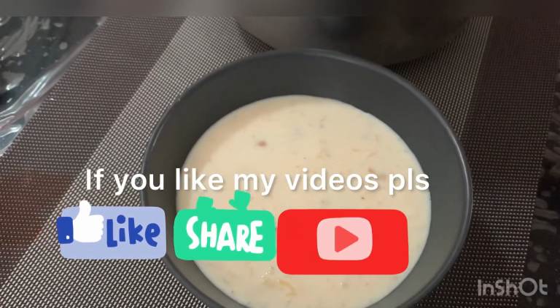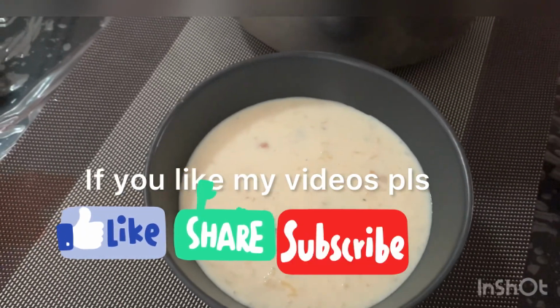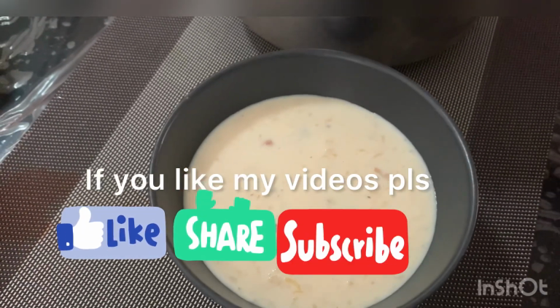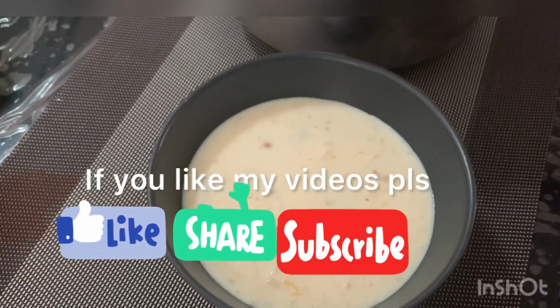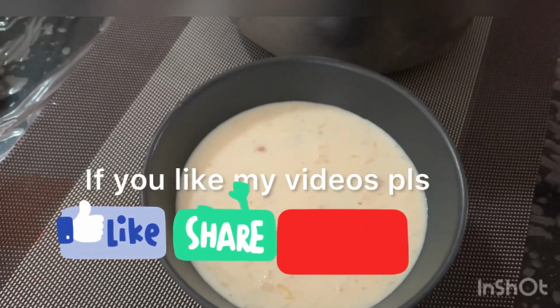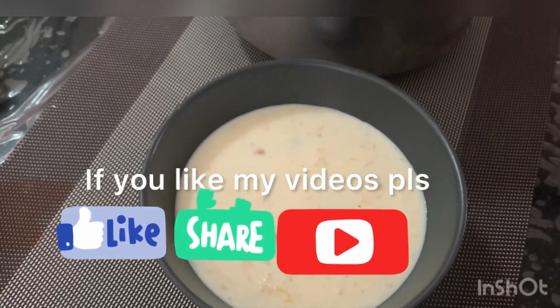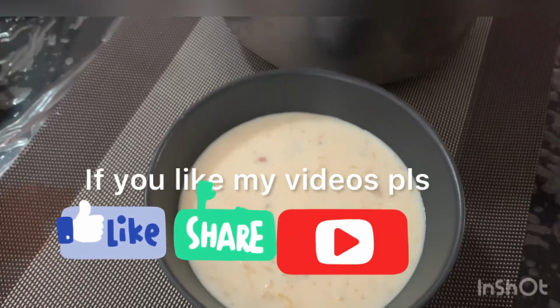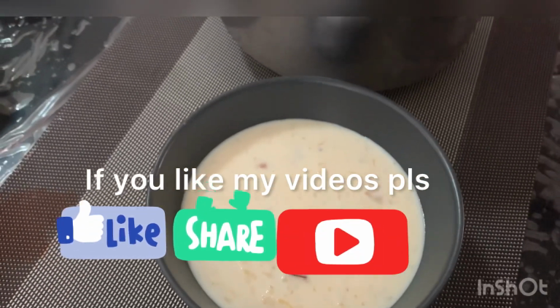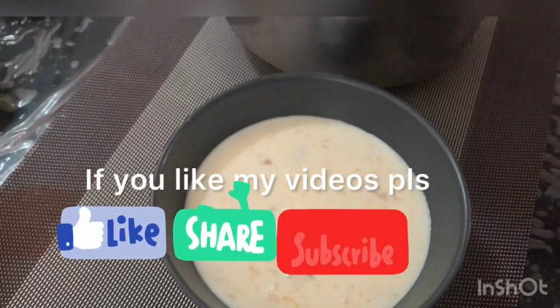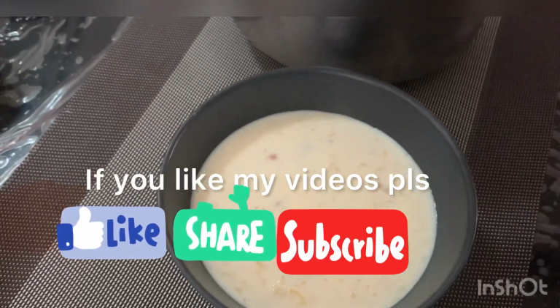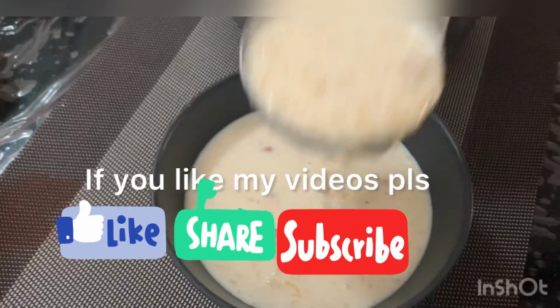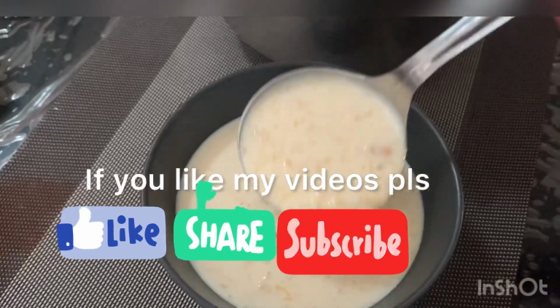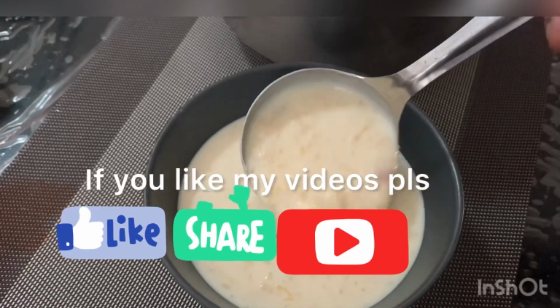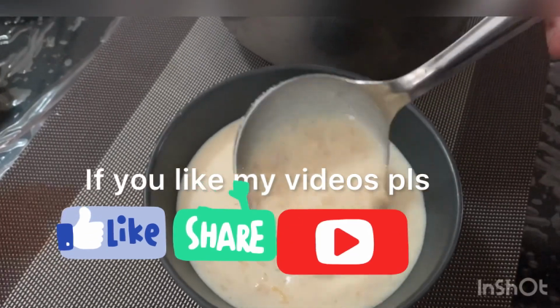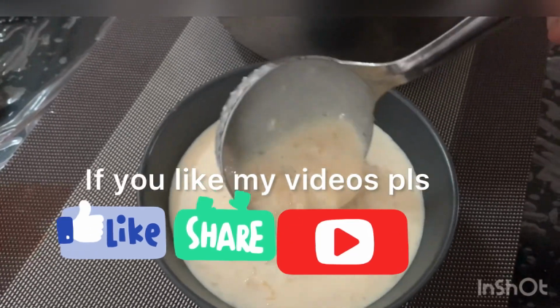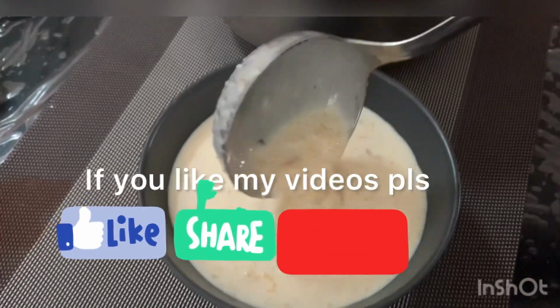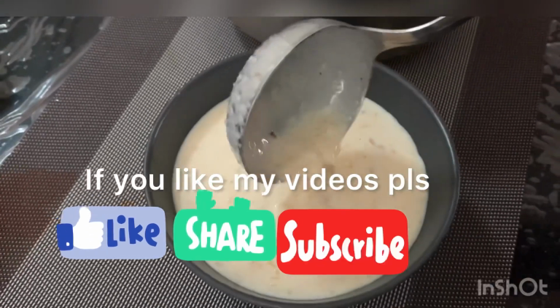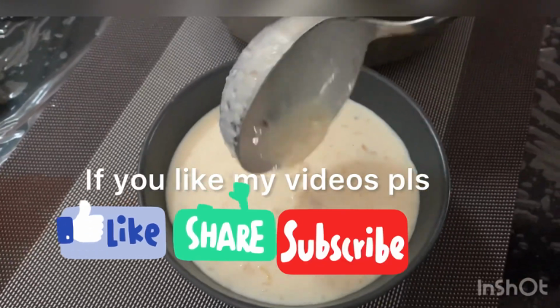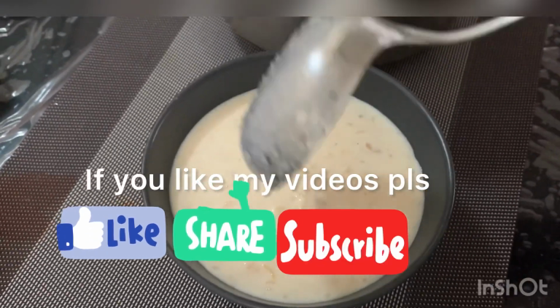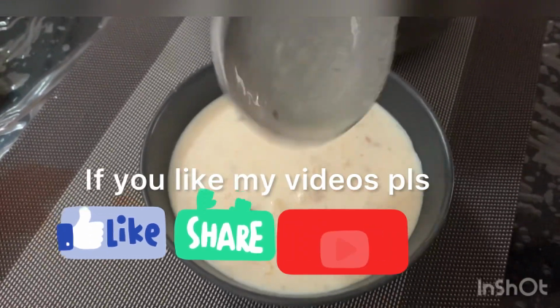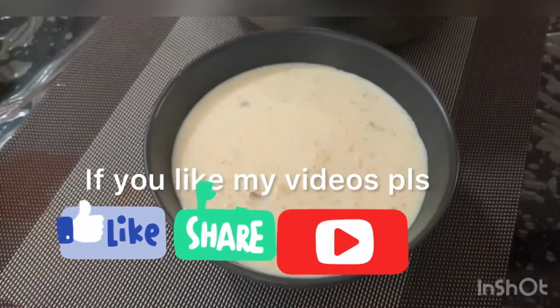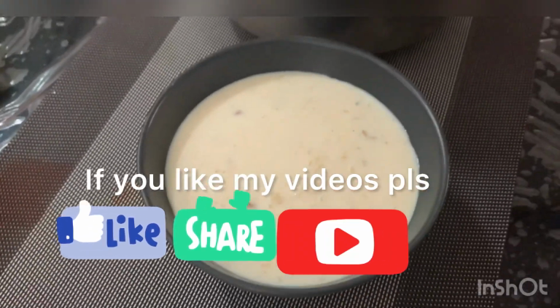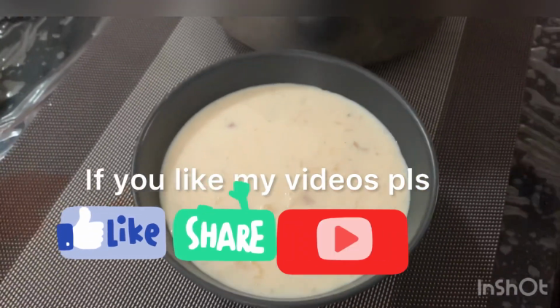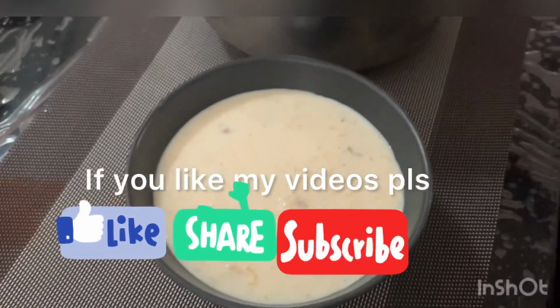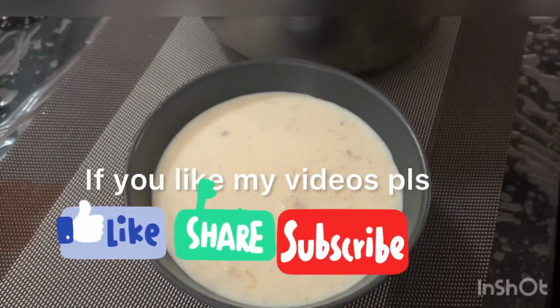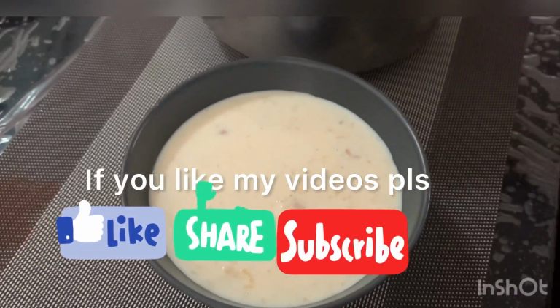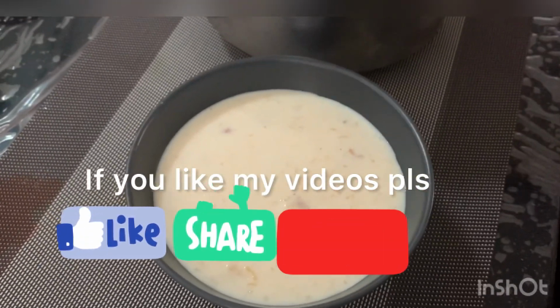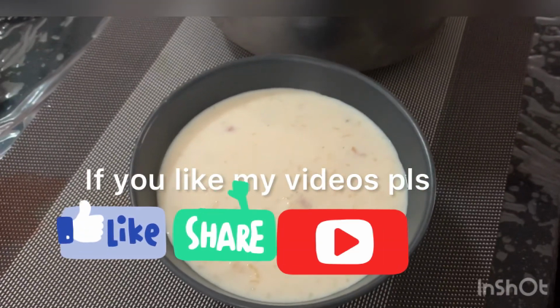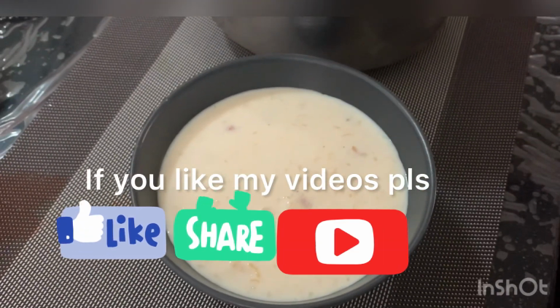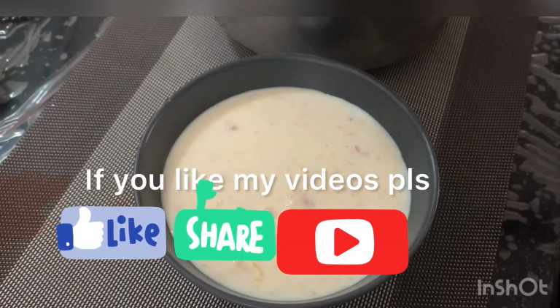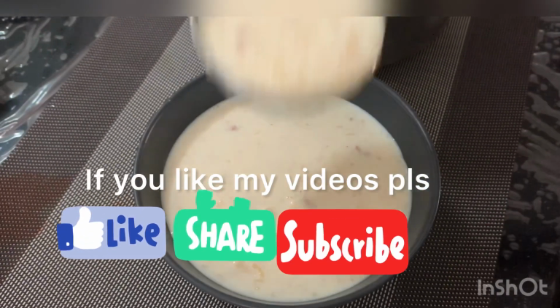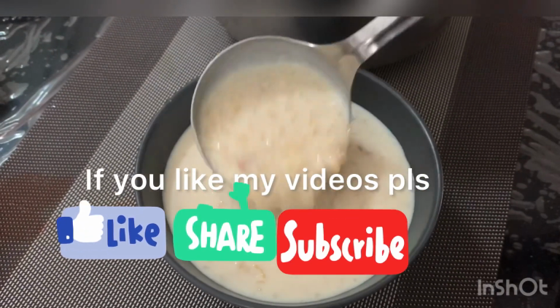If you like this video, please like it and subscribe and share with your friends.